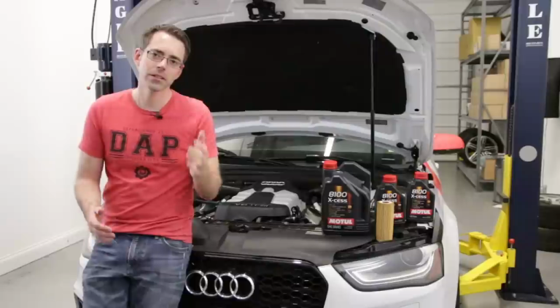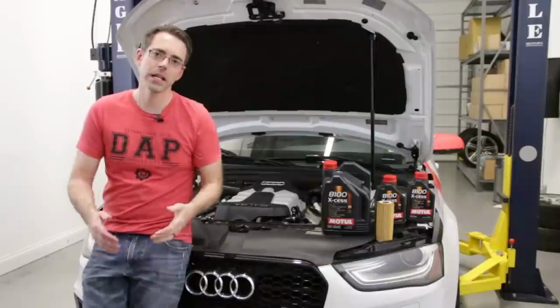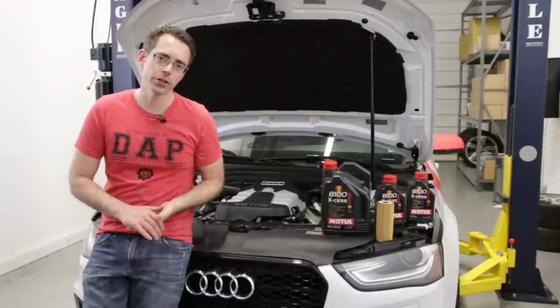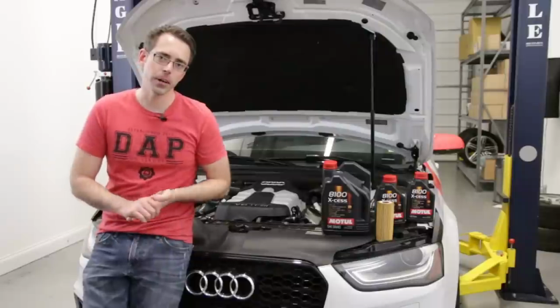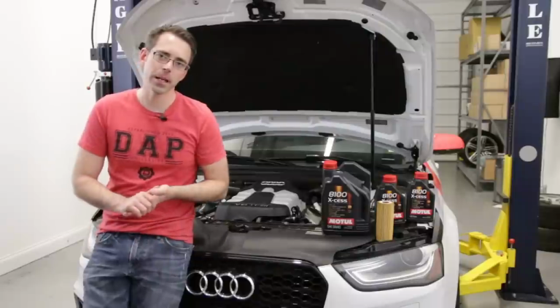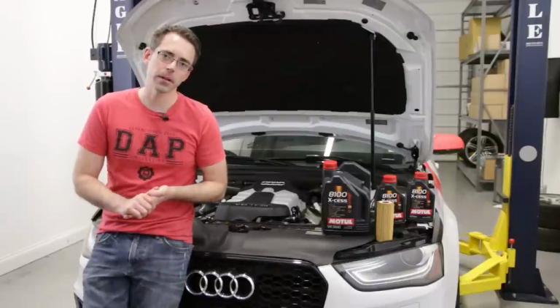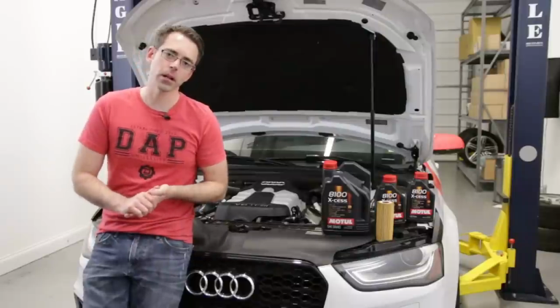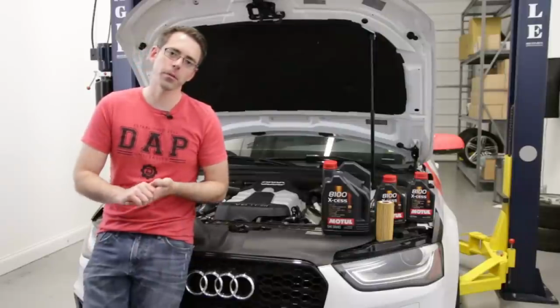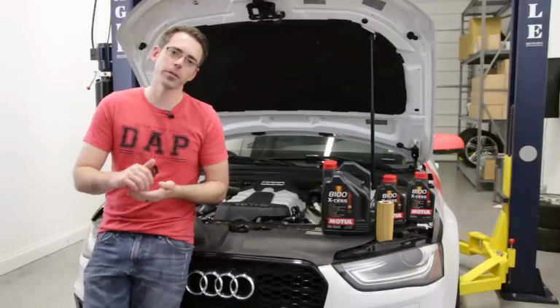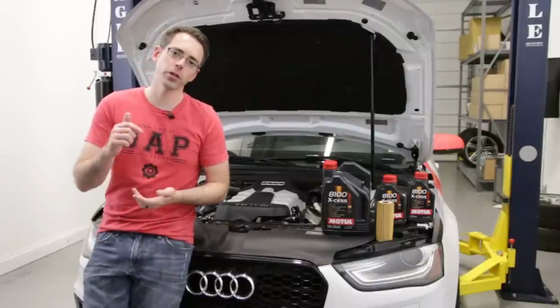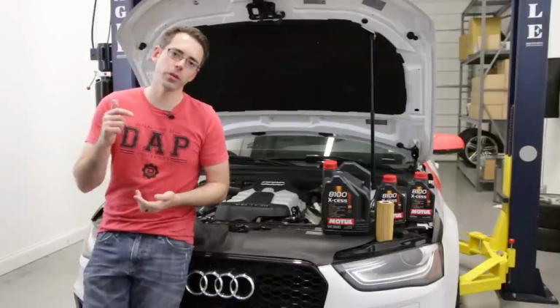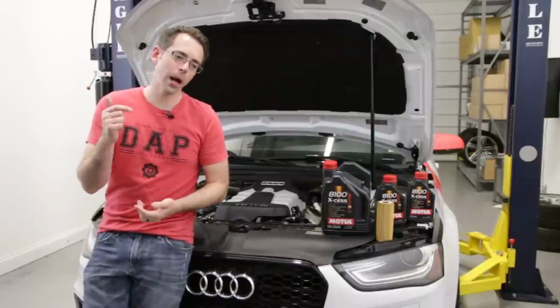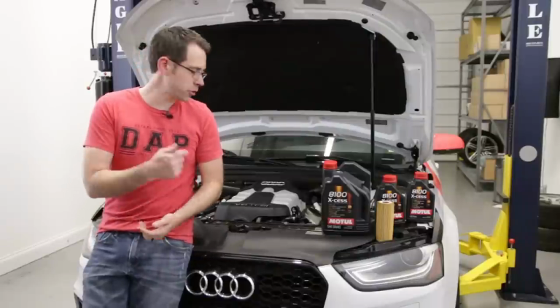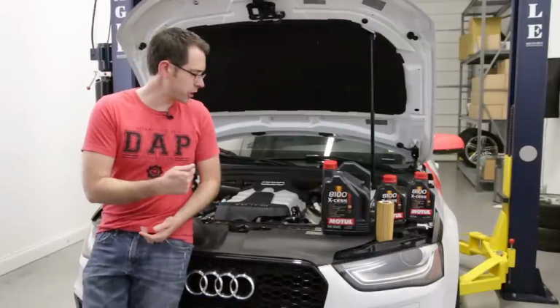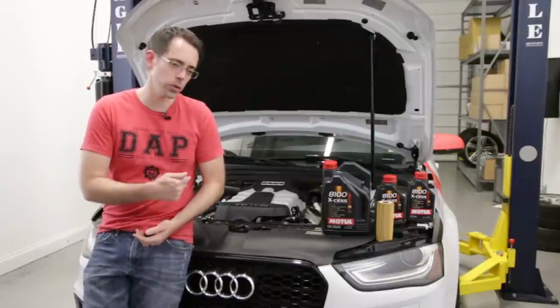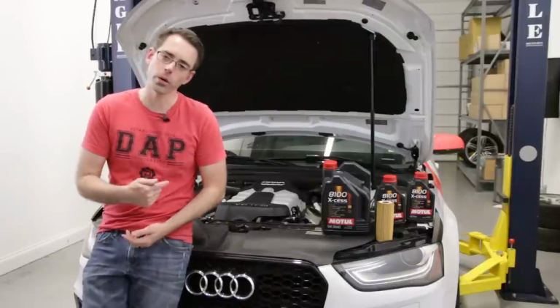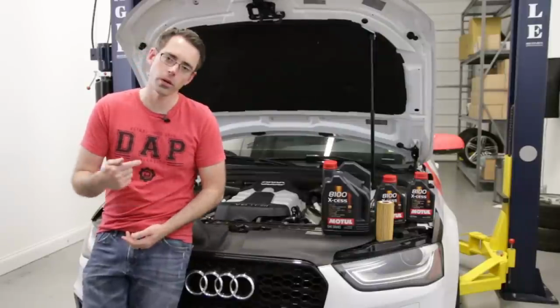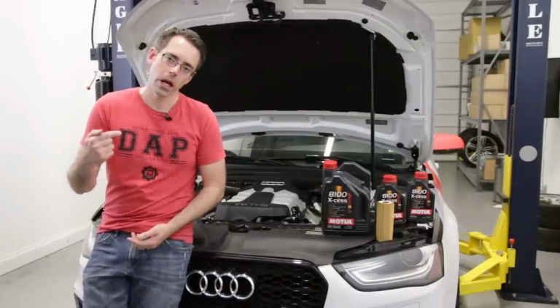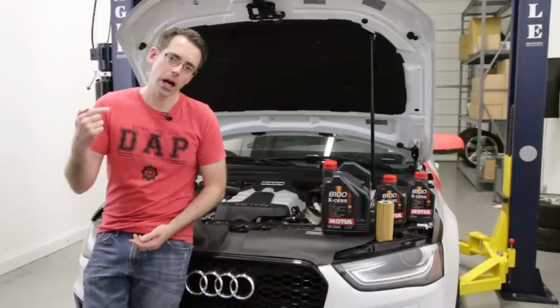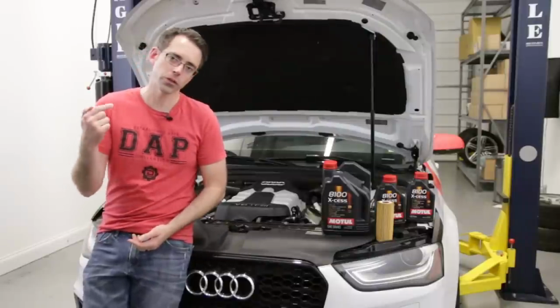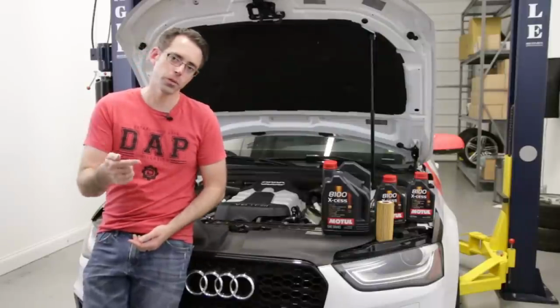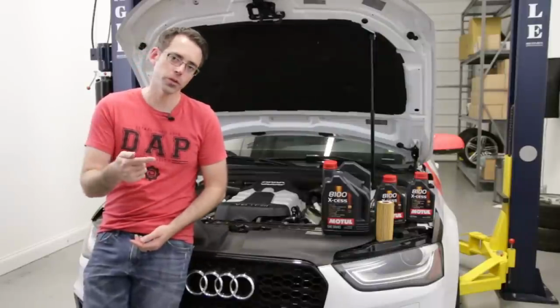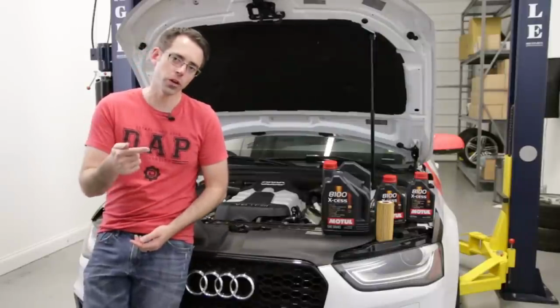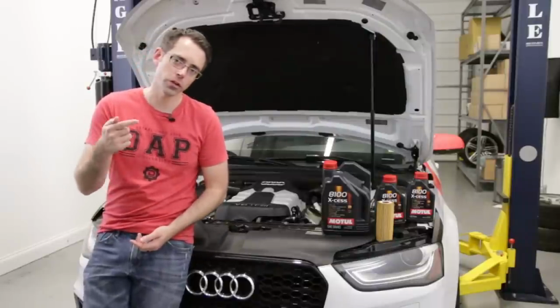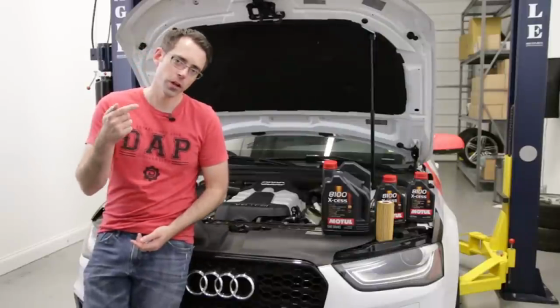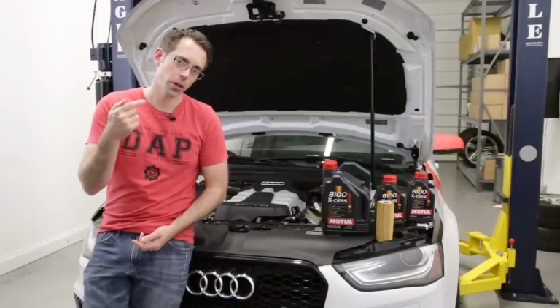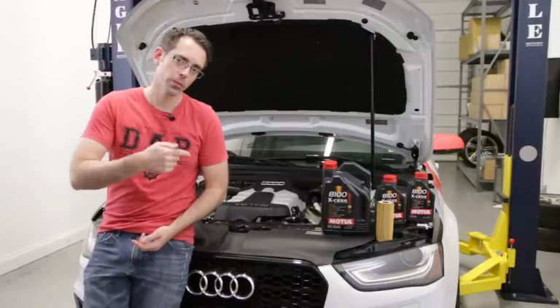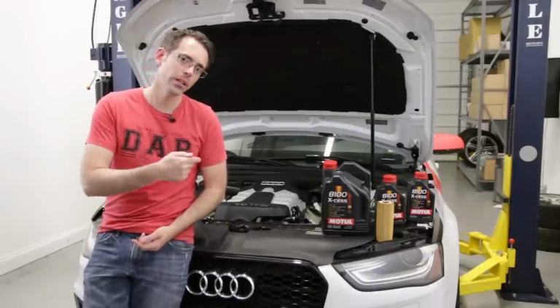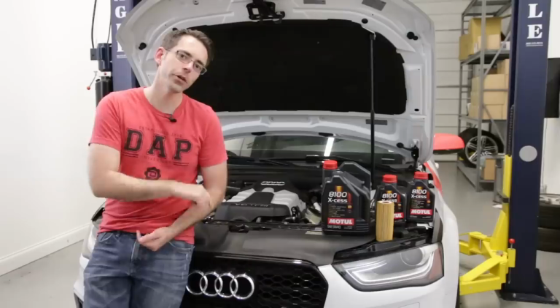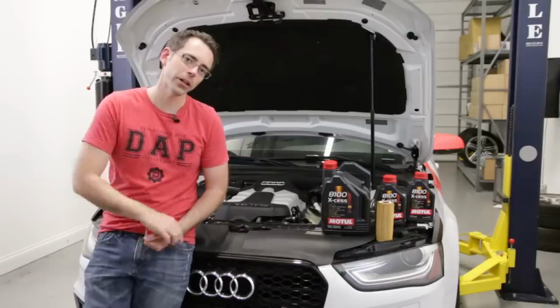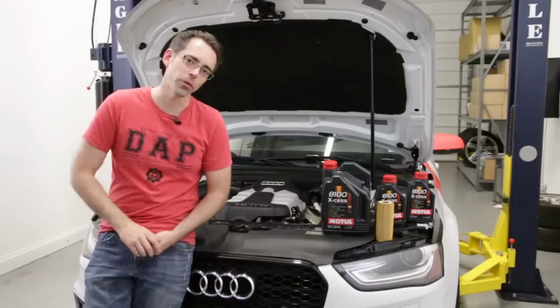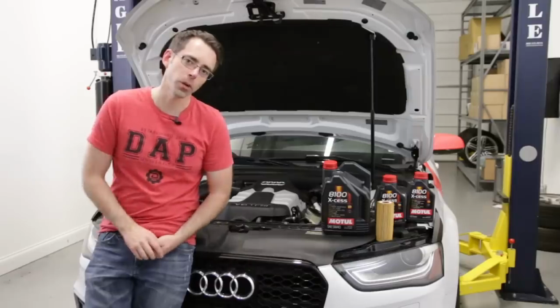Today at ShopDap.com we're going to be showing you how to change the oil on a supercharged 3 liter S4.